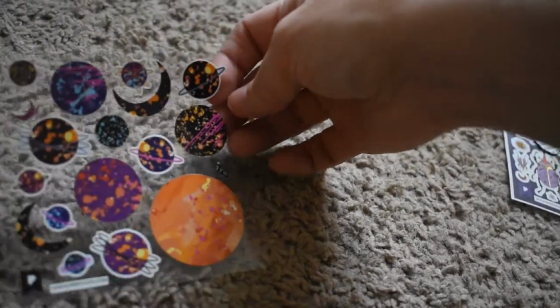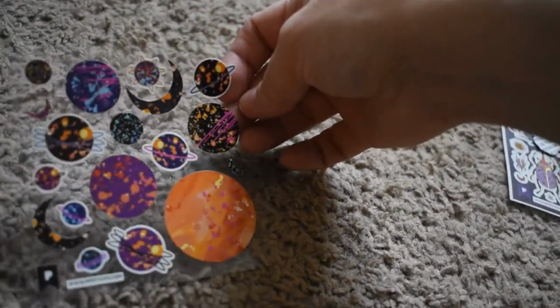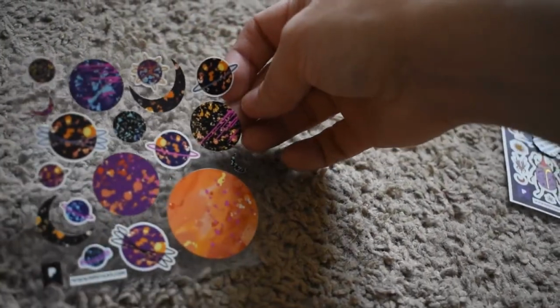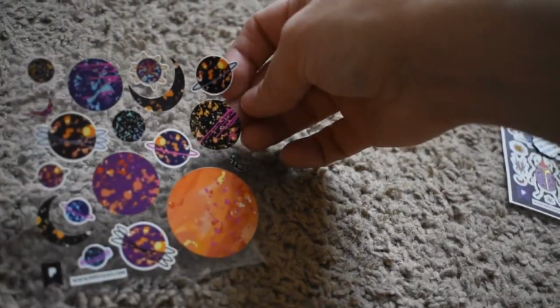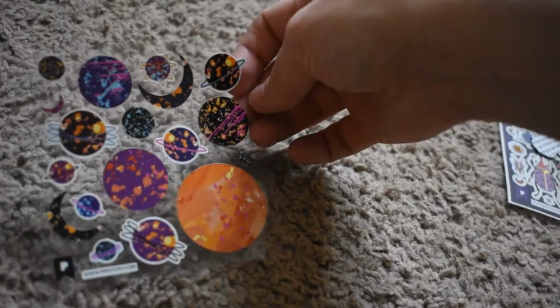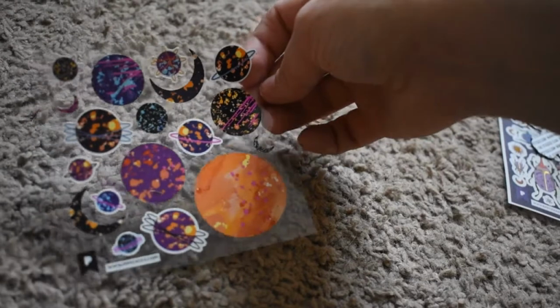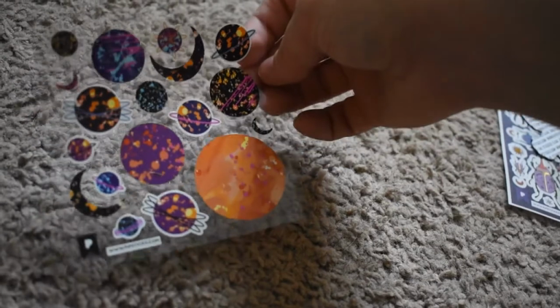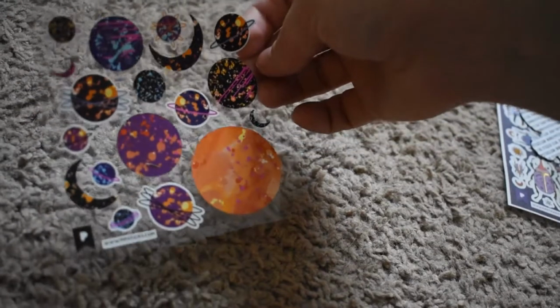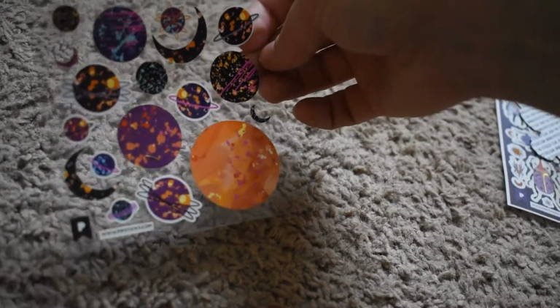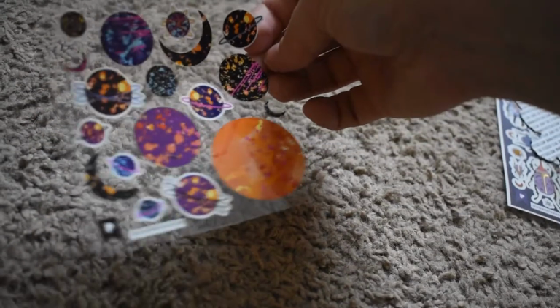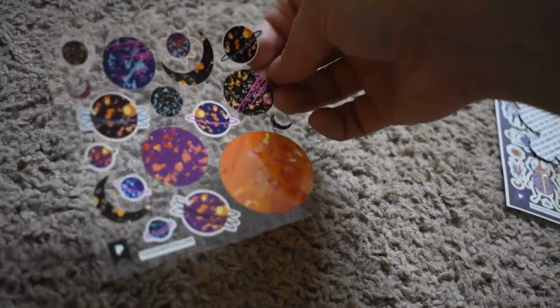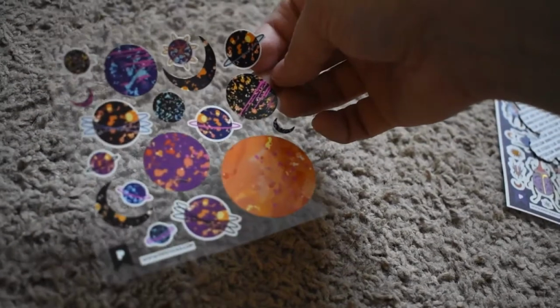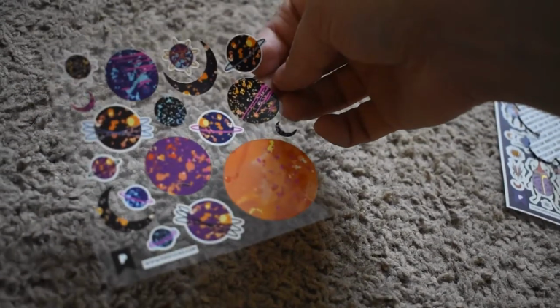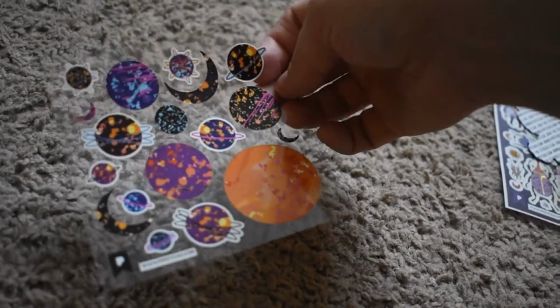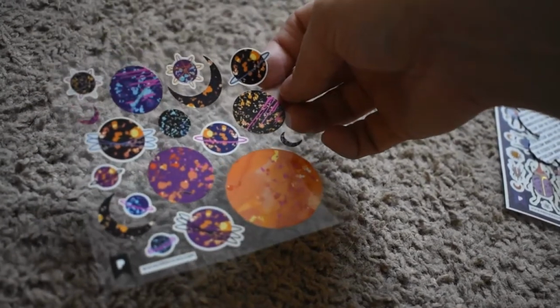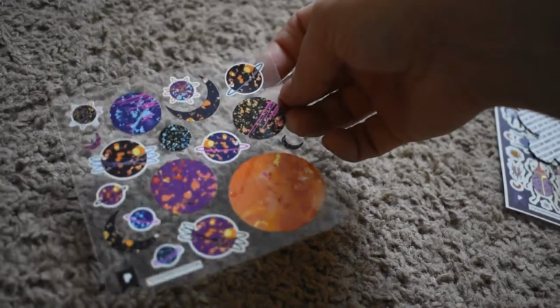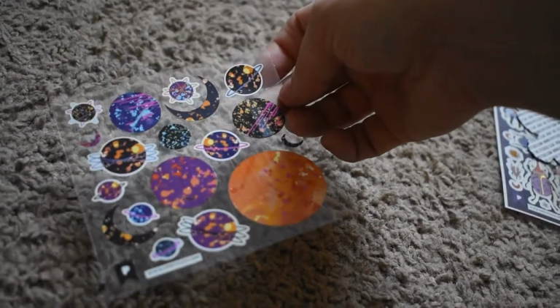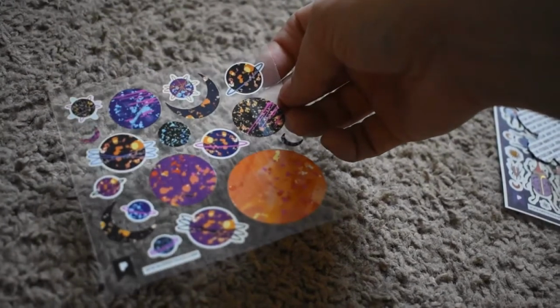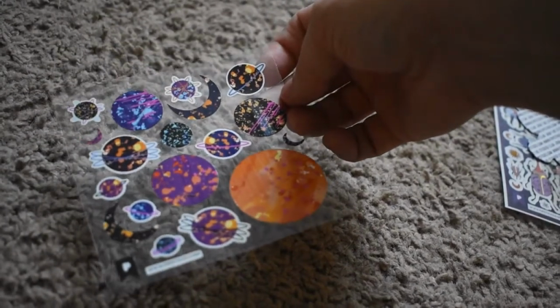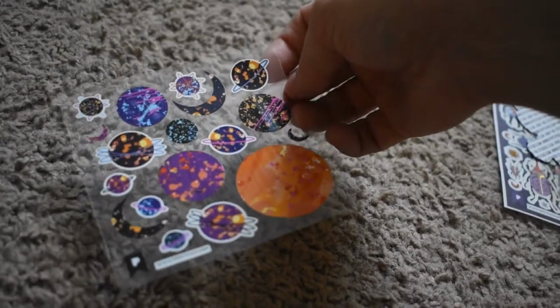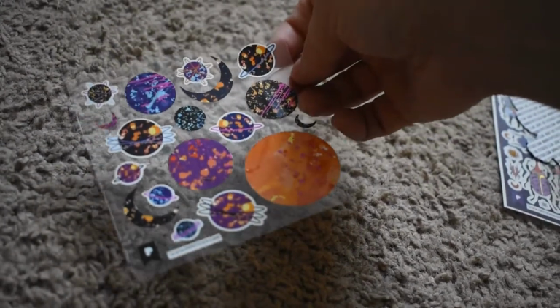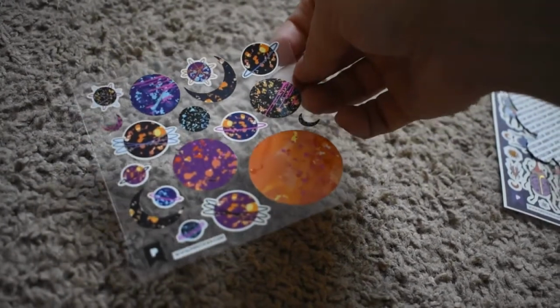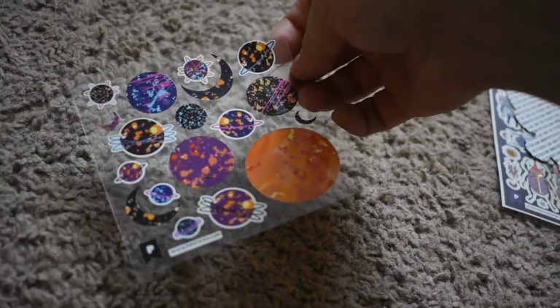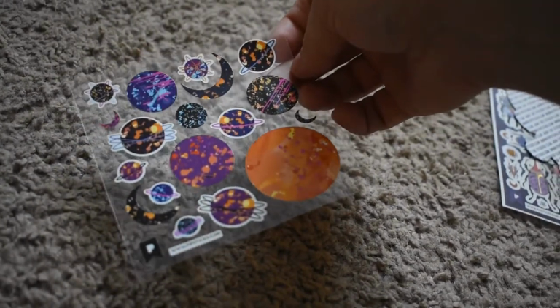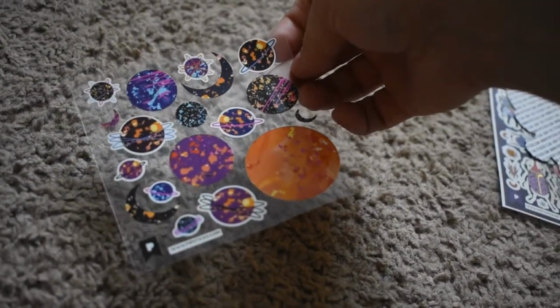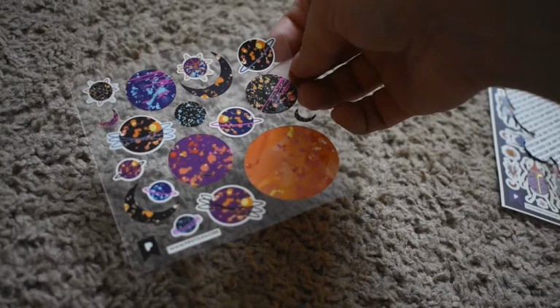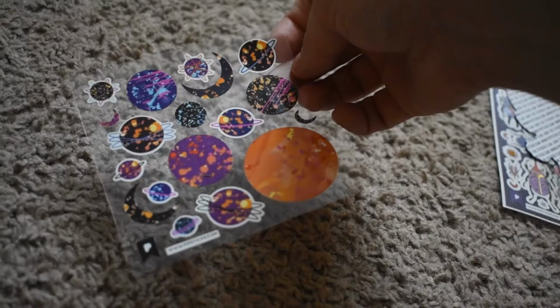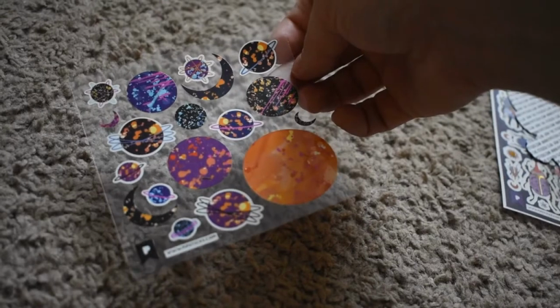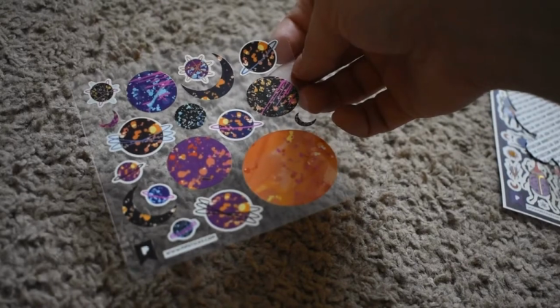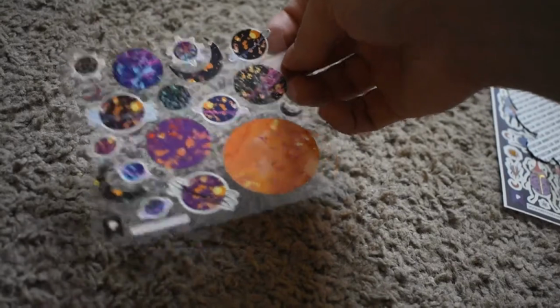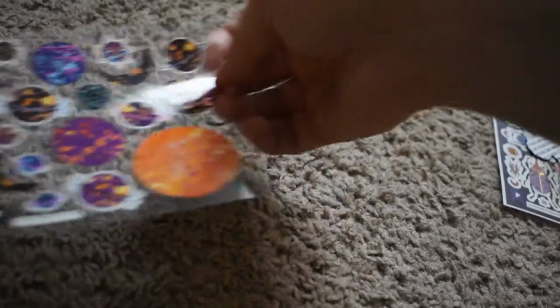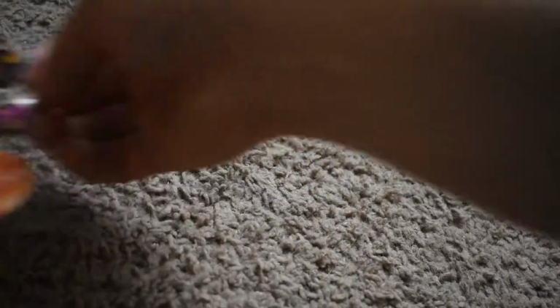More planets. These ones are really pretty. I like the patterns on these. Very neat.